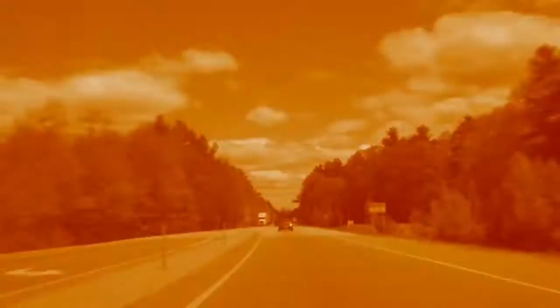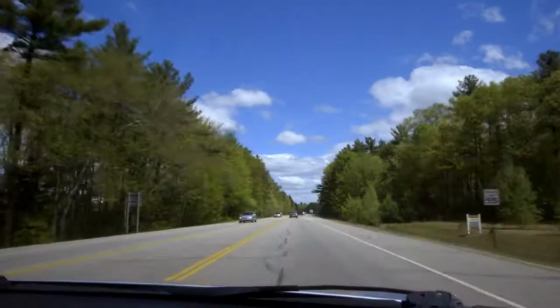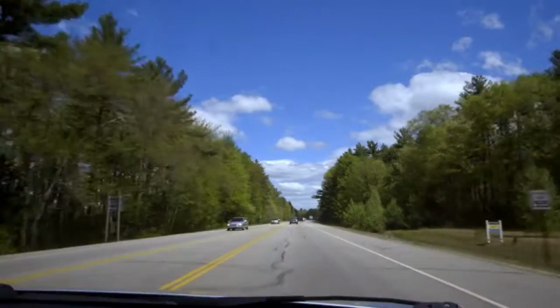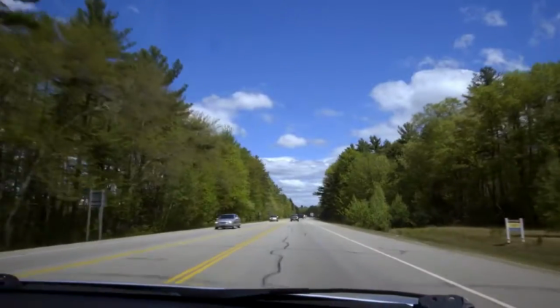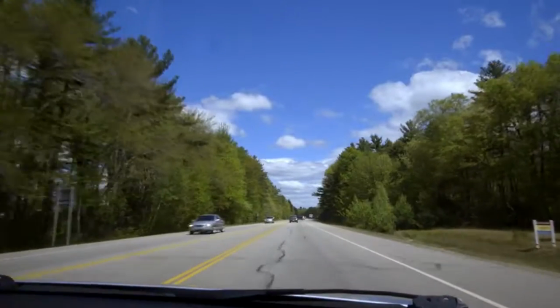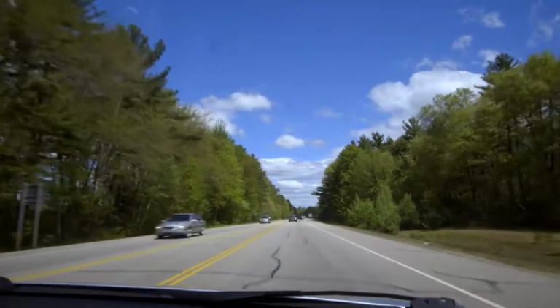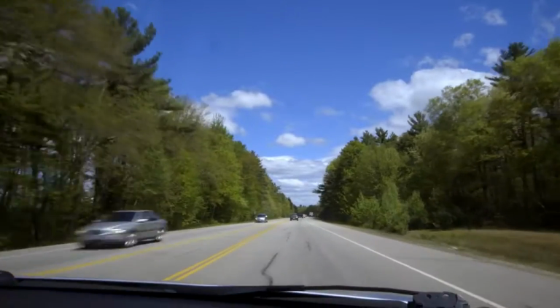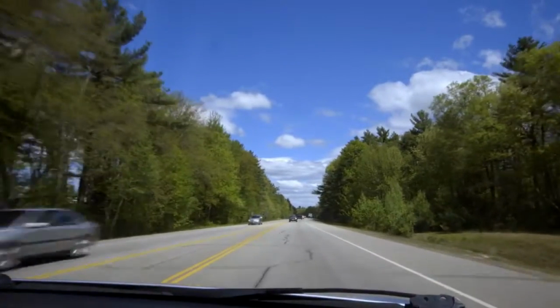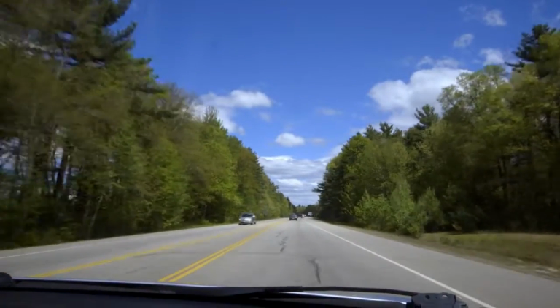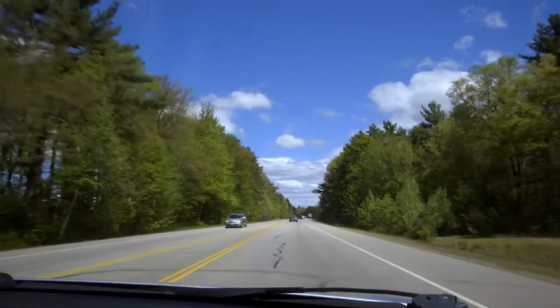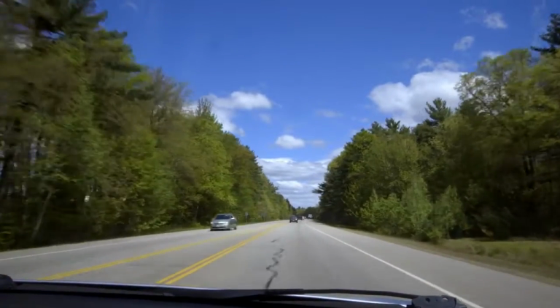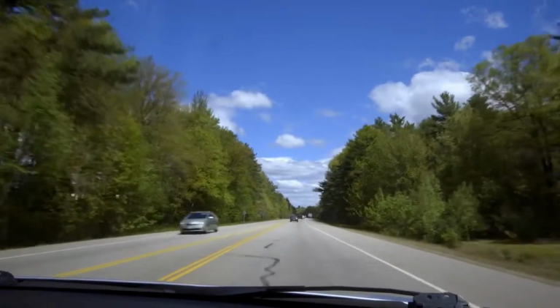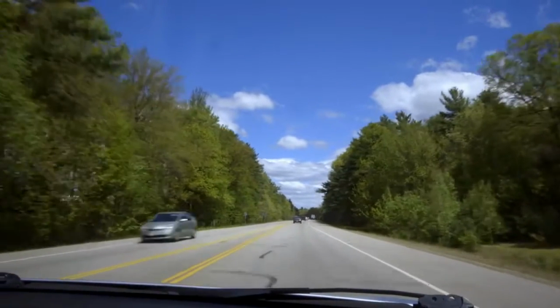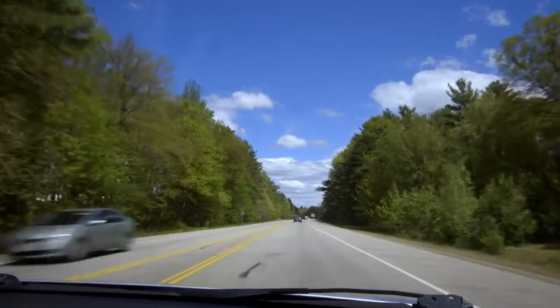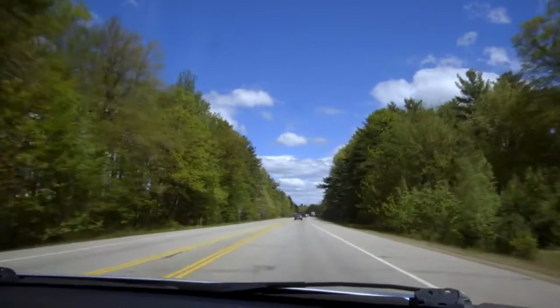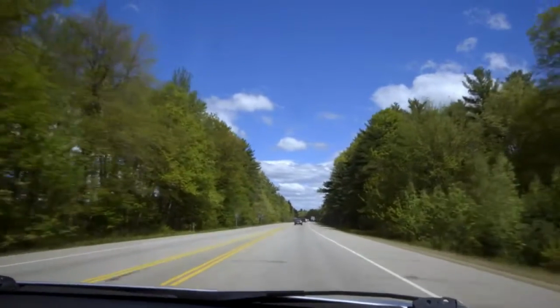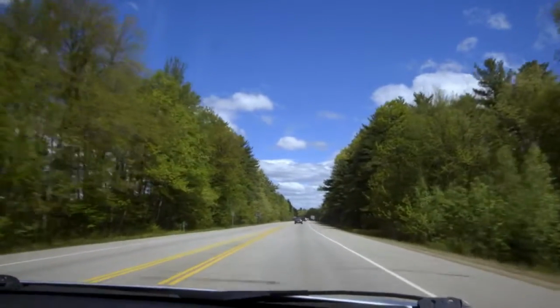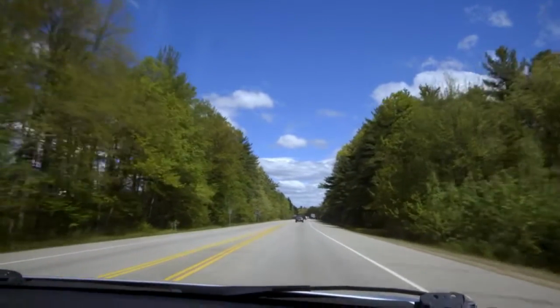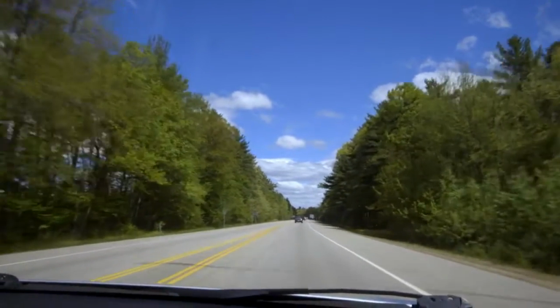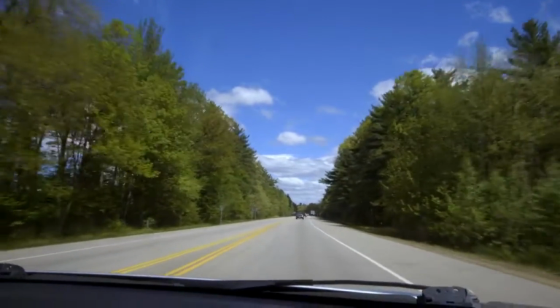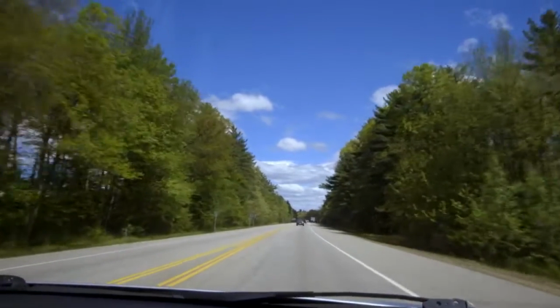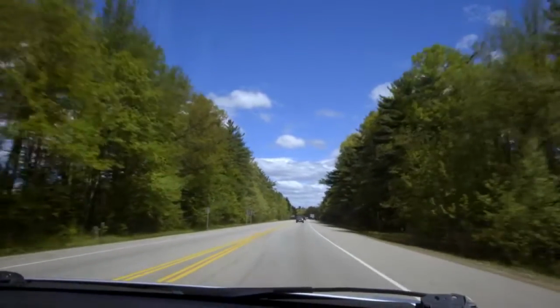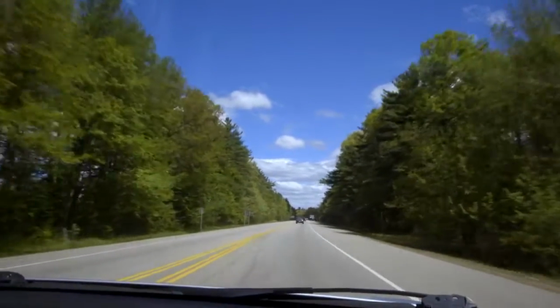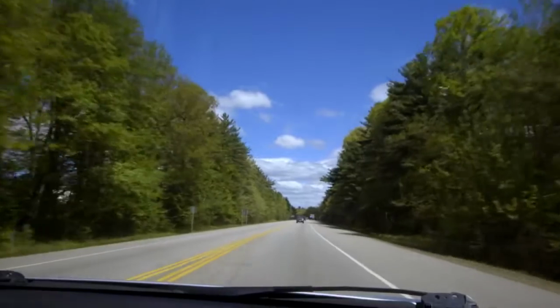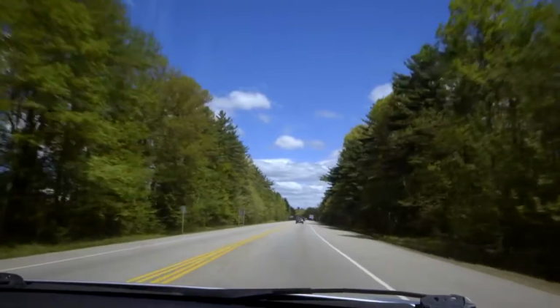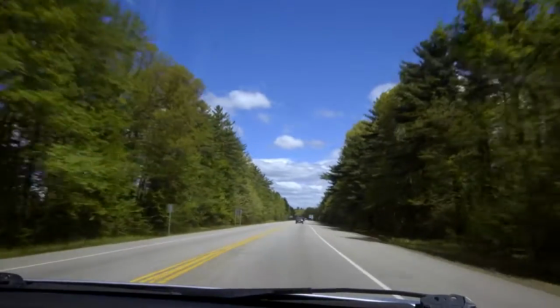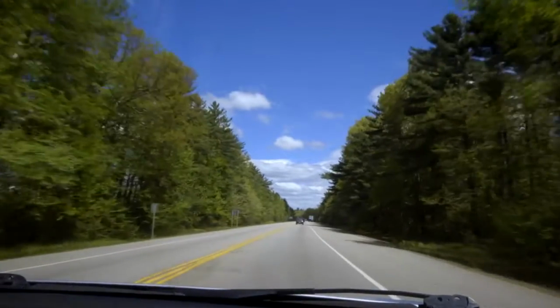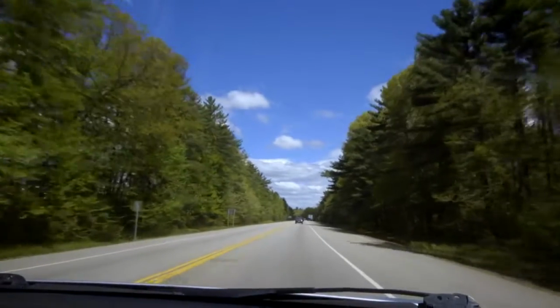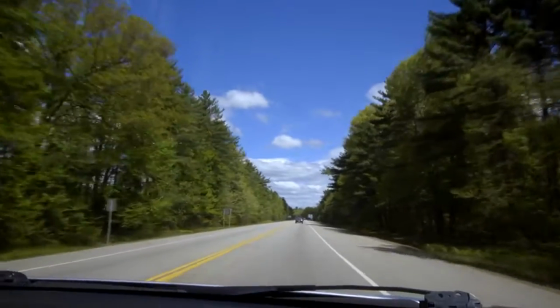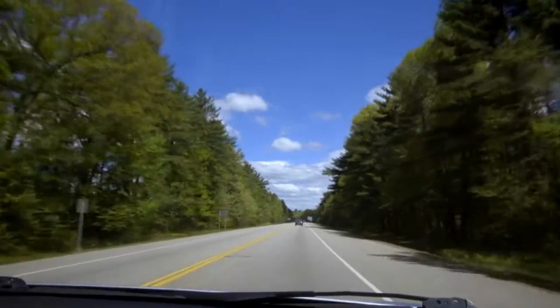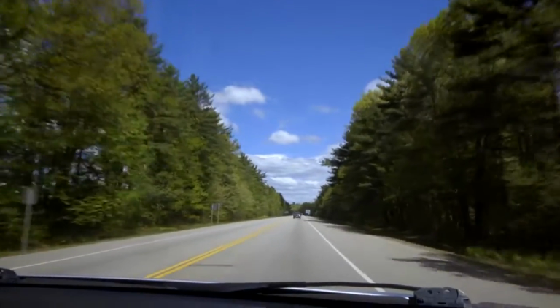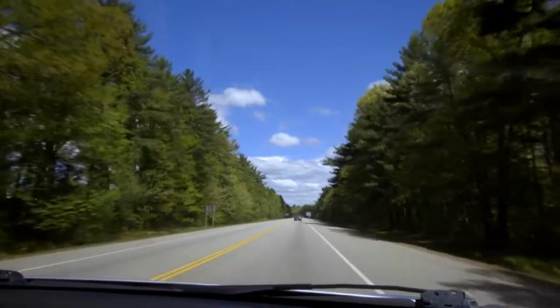Before actual work begins, I'm meeting Sara Sankiewicz to walk us through the tree clearing that is just about to start.